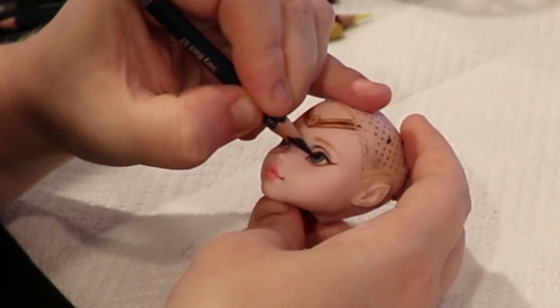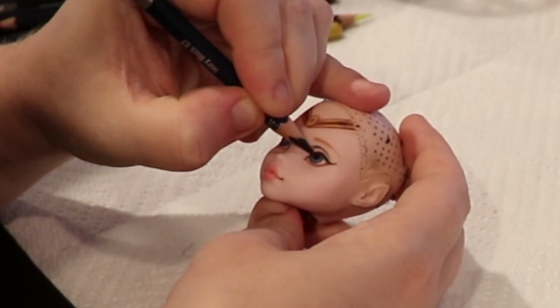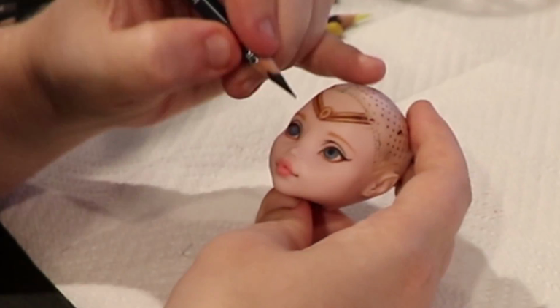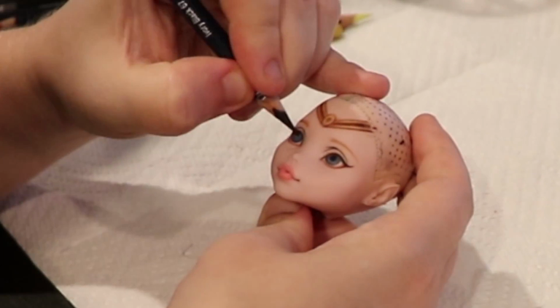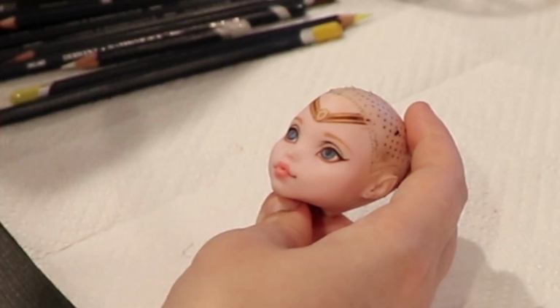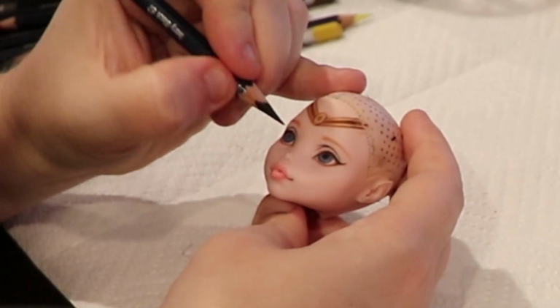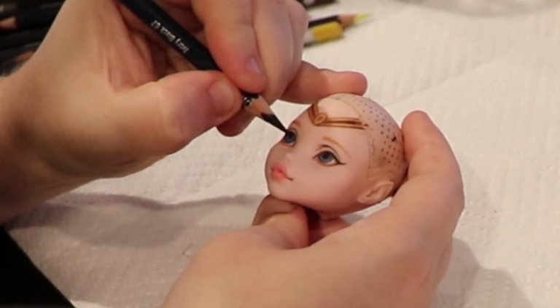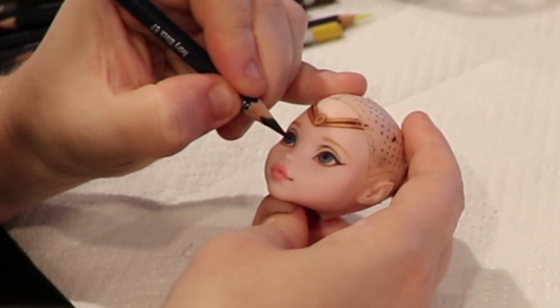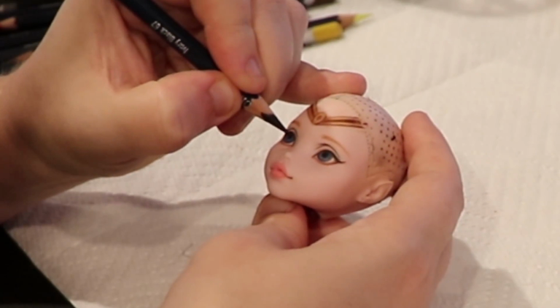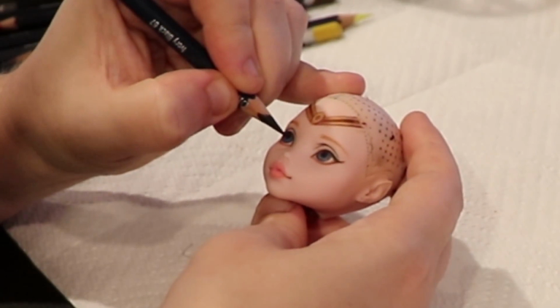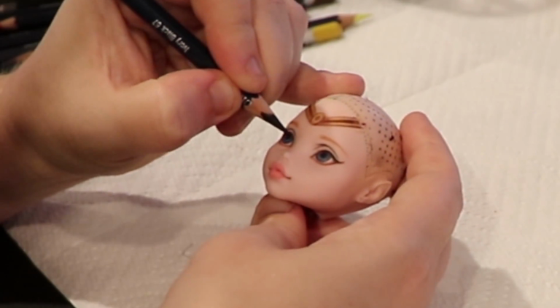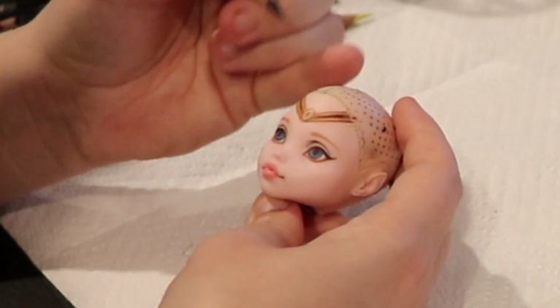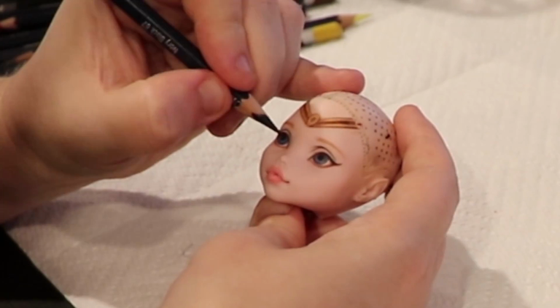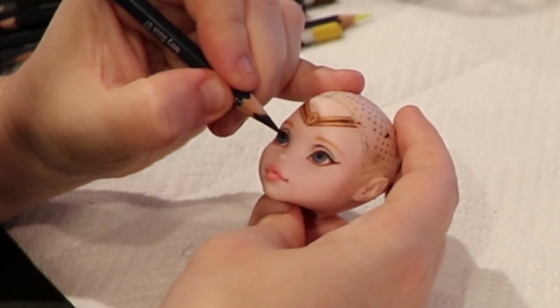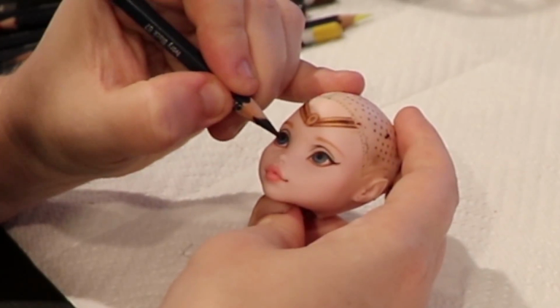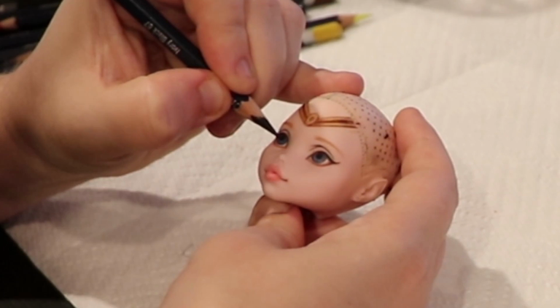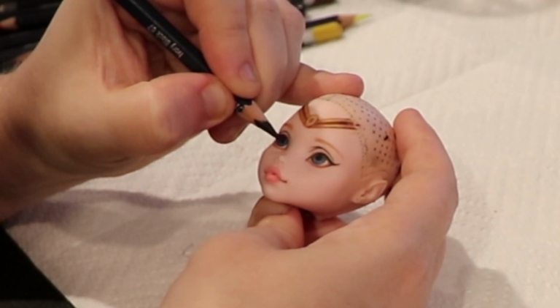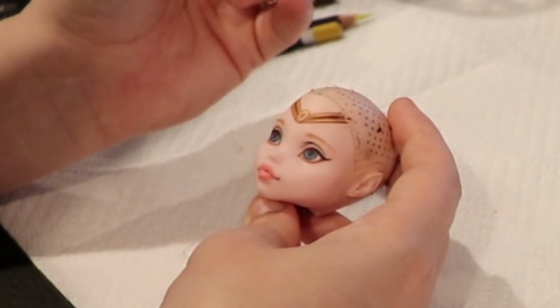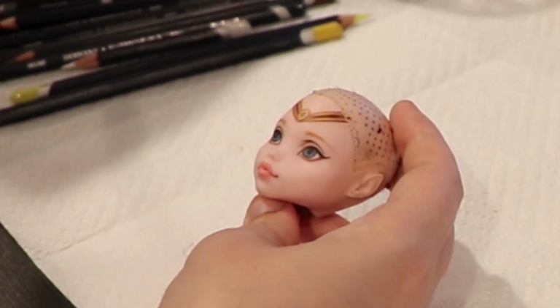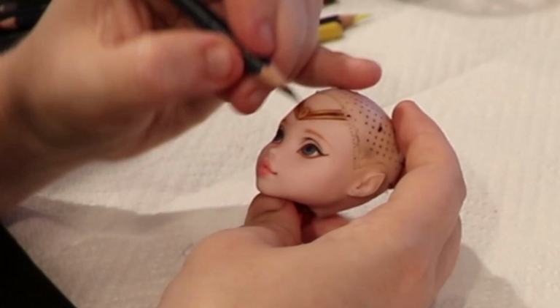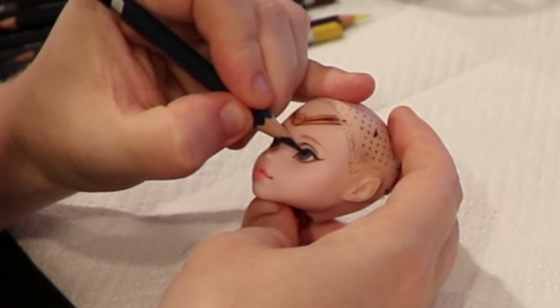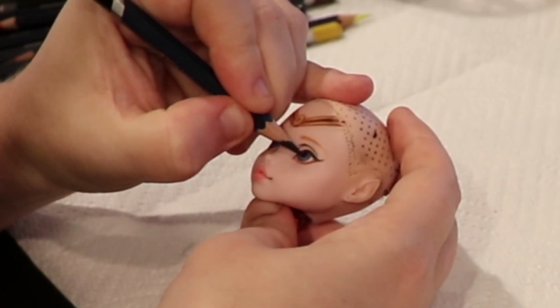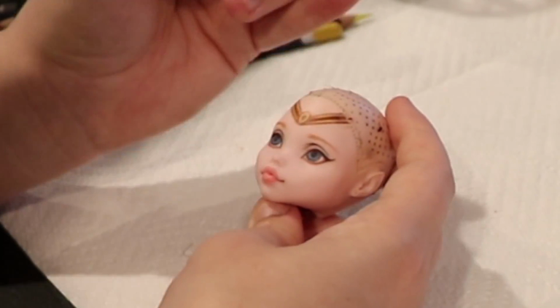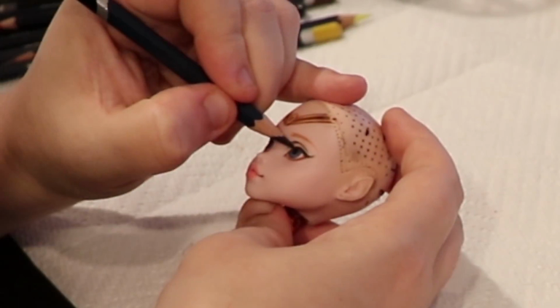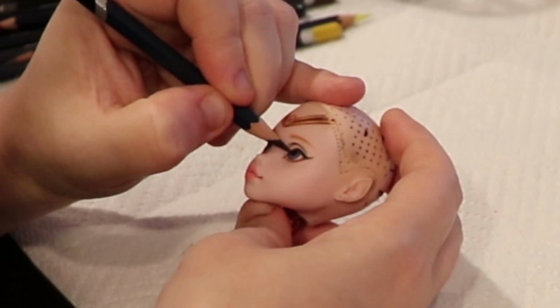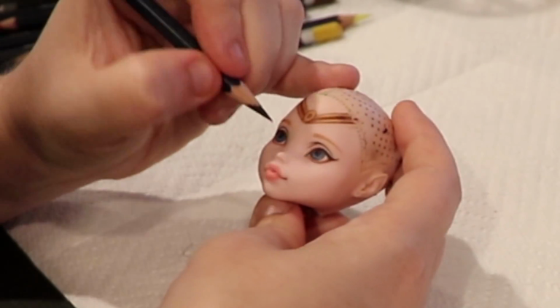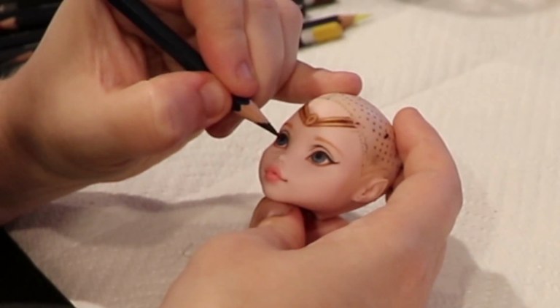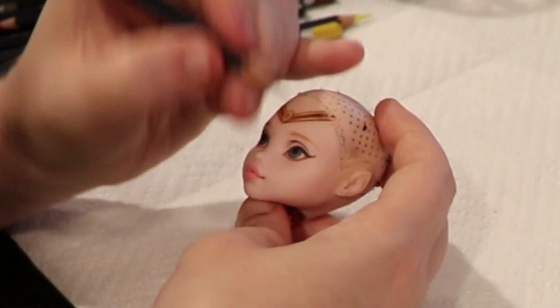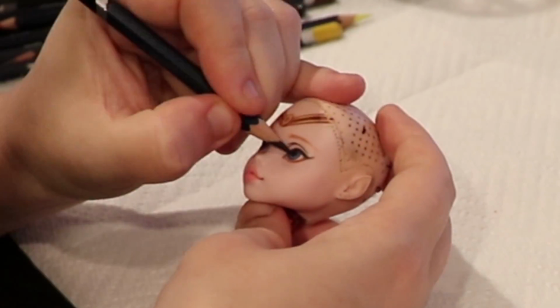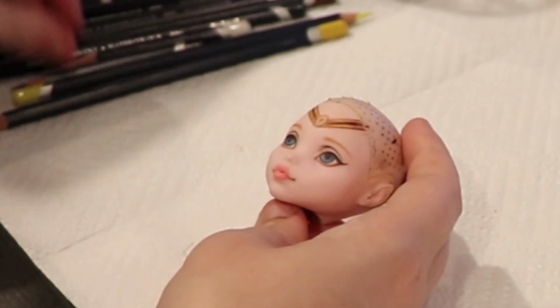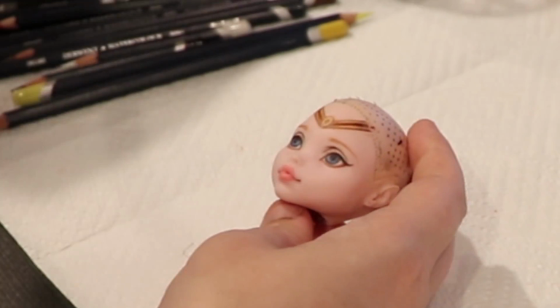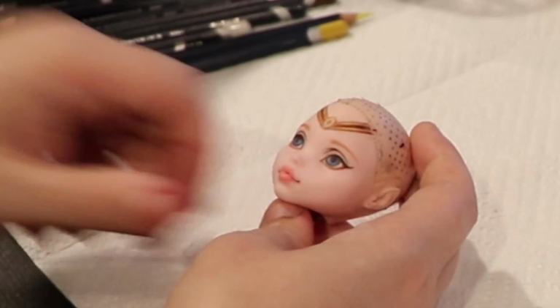Slowly but surely I'm building up the eyes. This can take many layers so make sure to be patient.